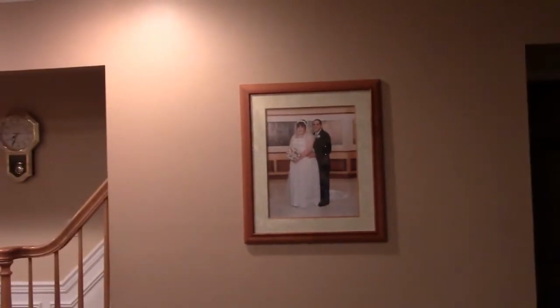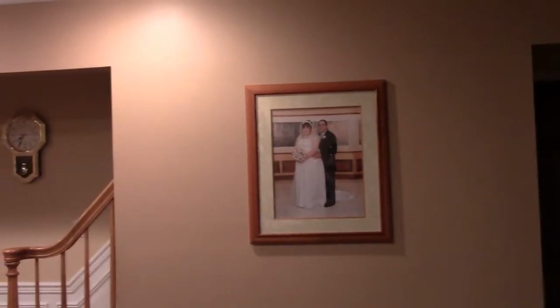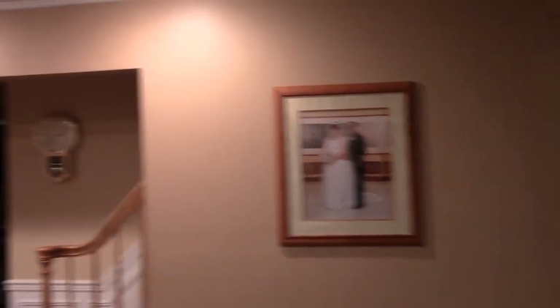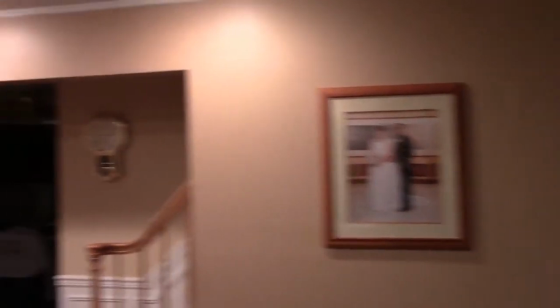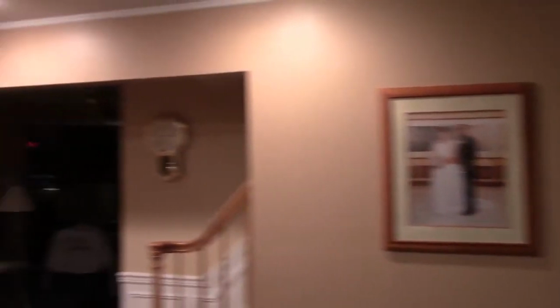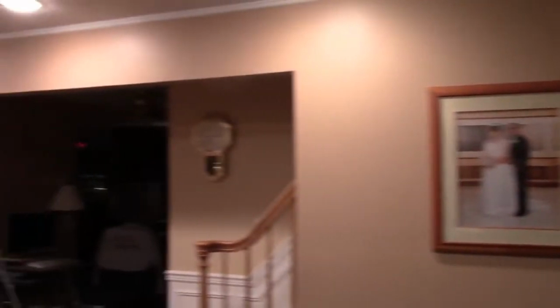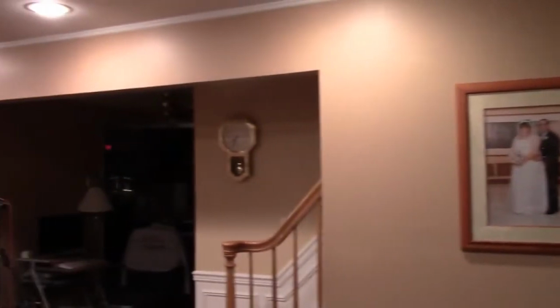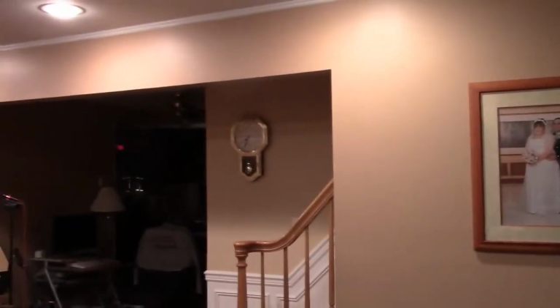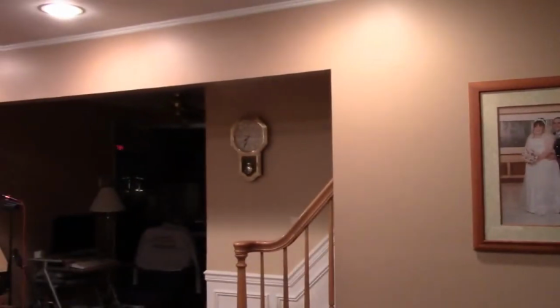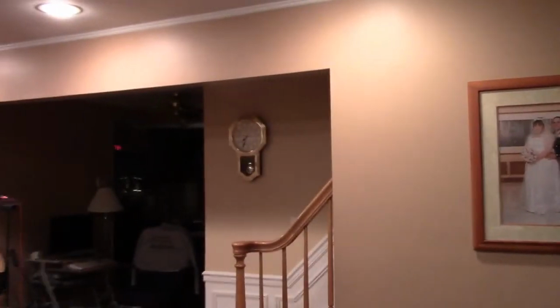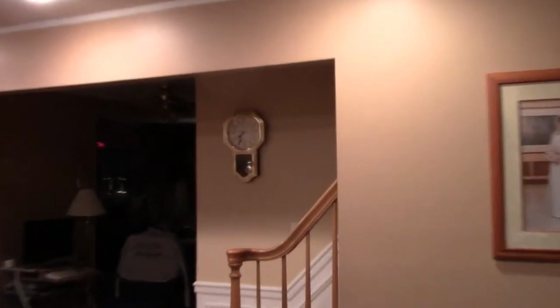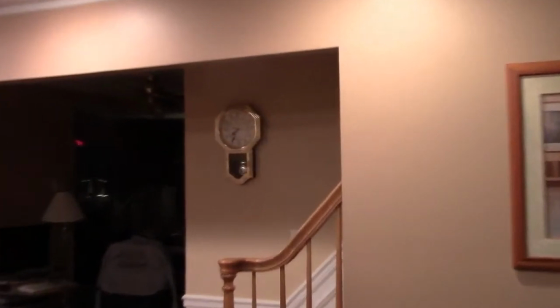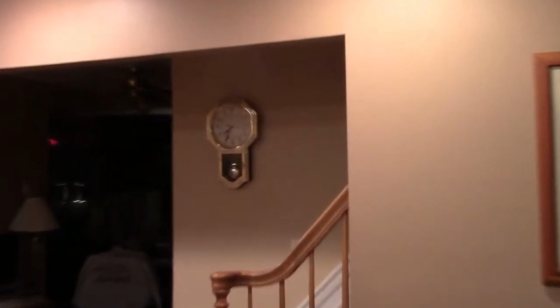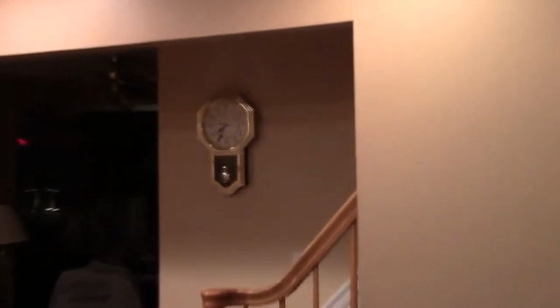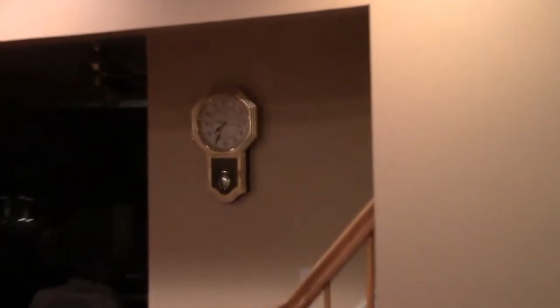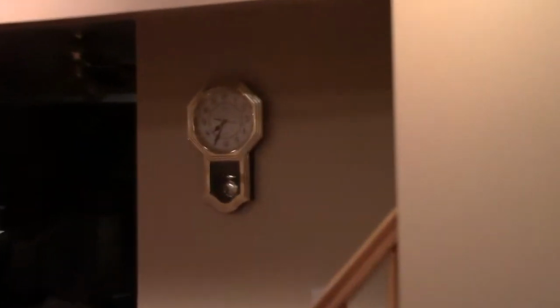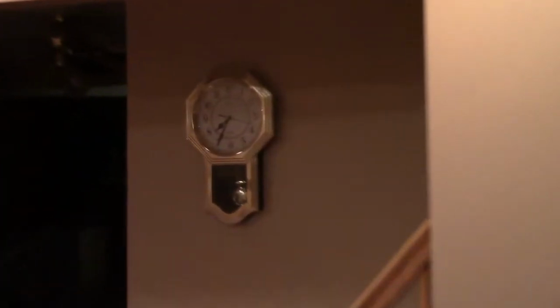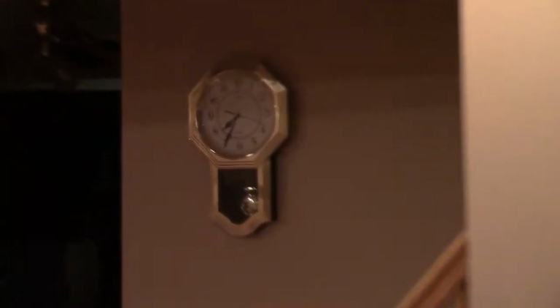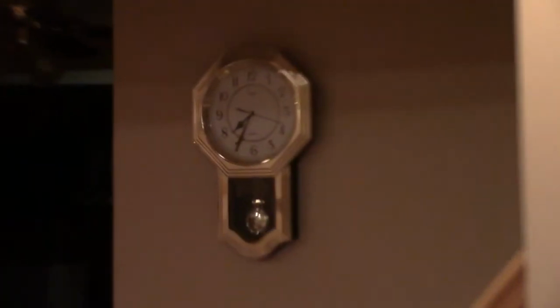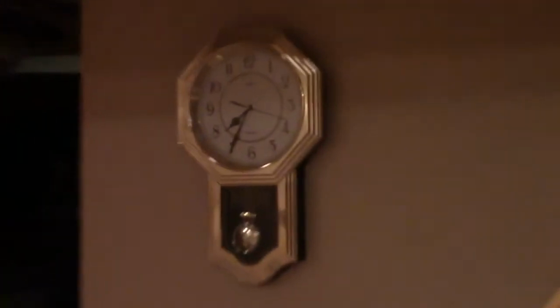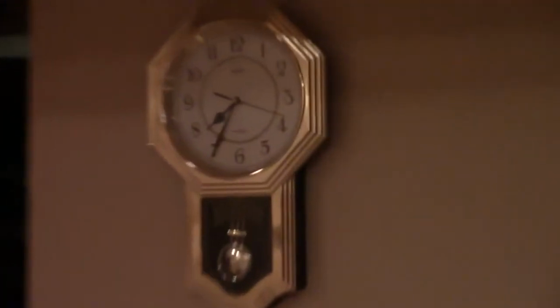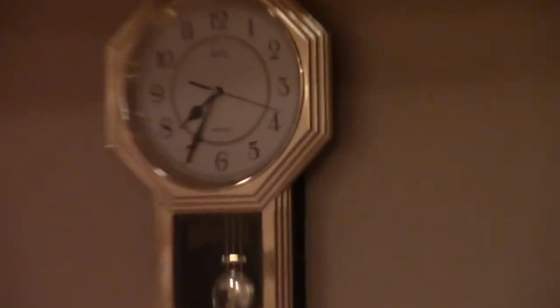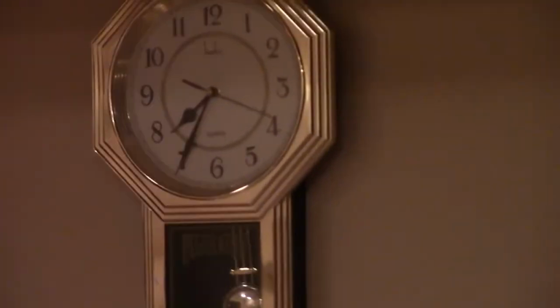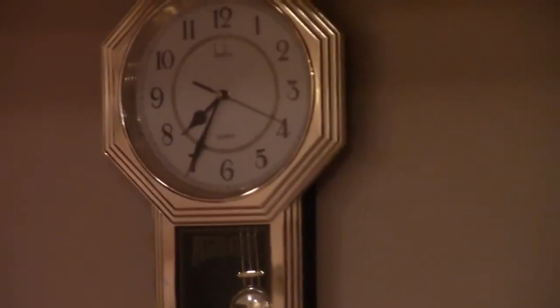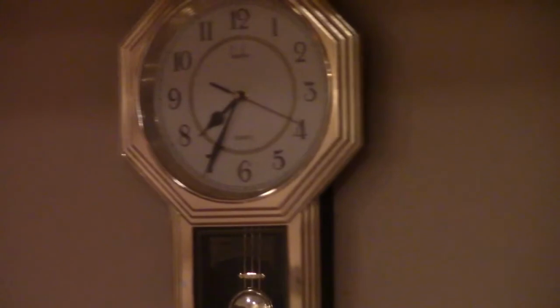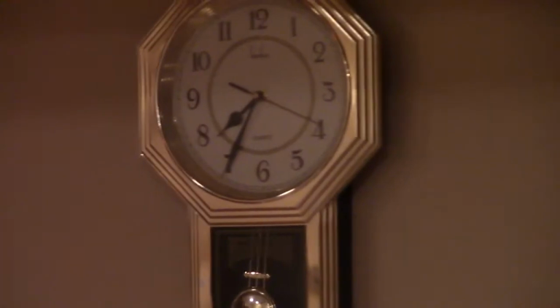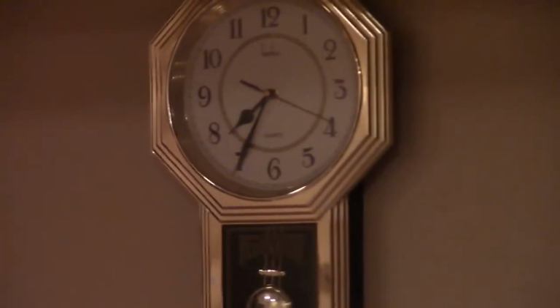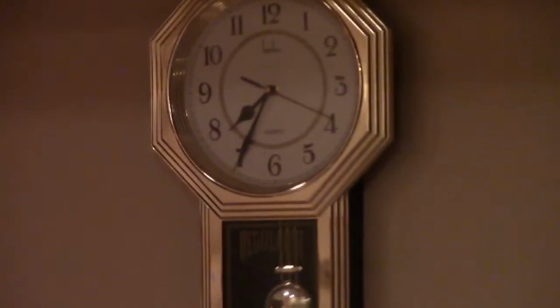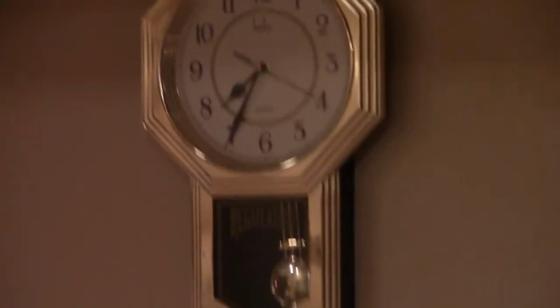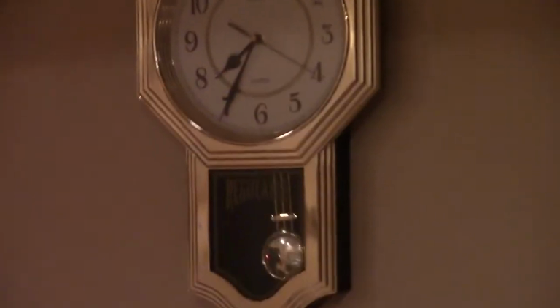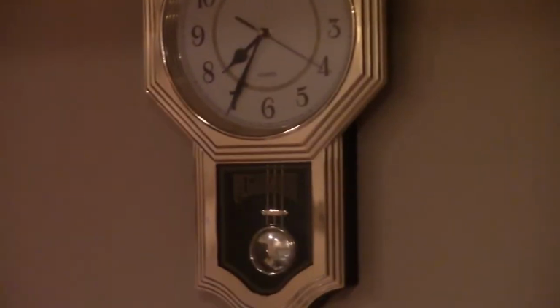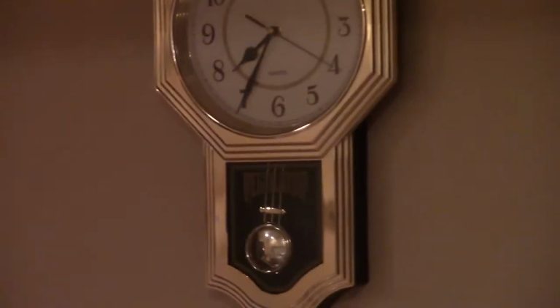And also put that clock up. I'll get a better close-up of that.